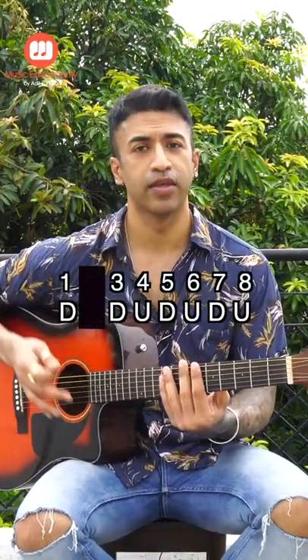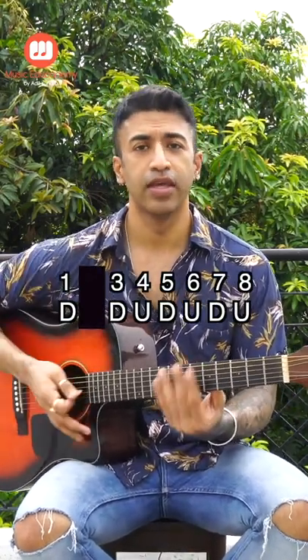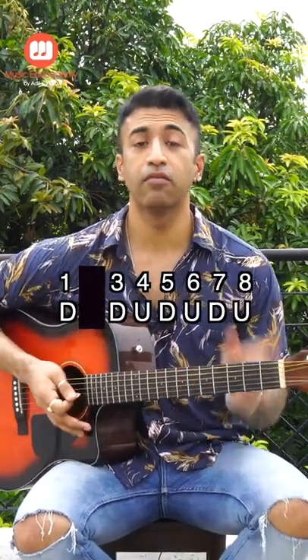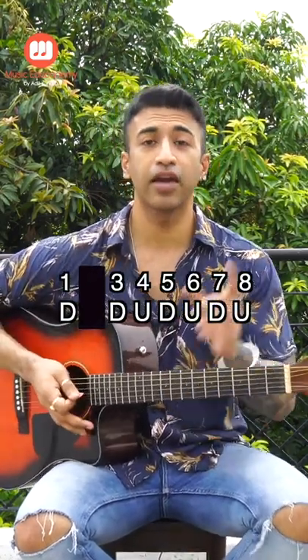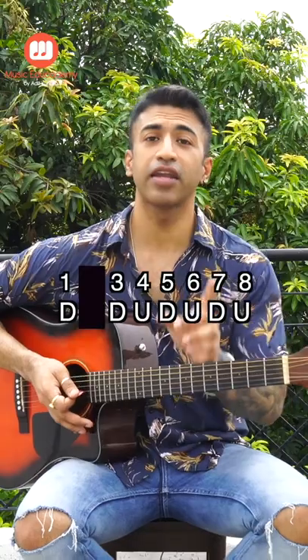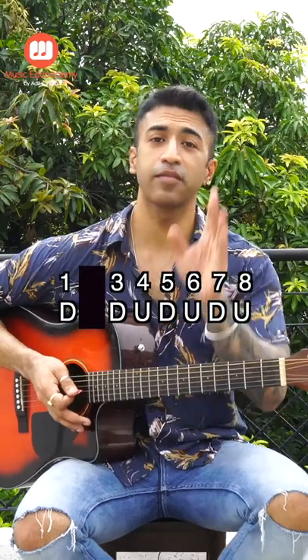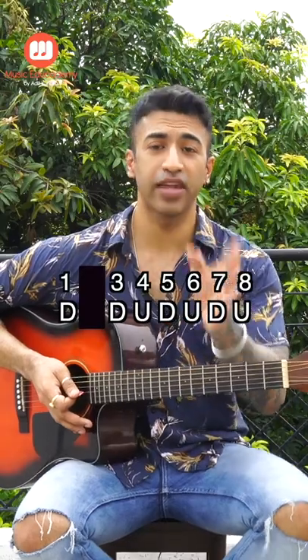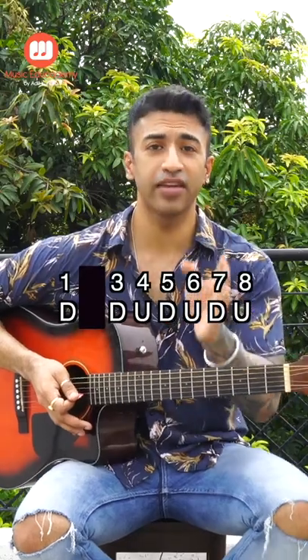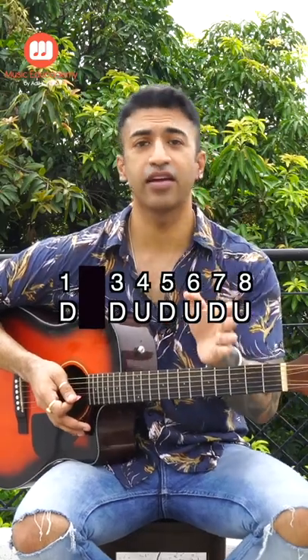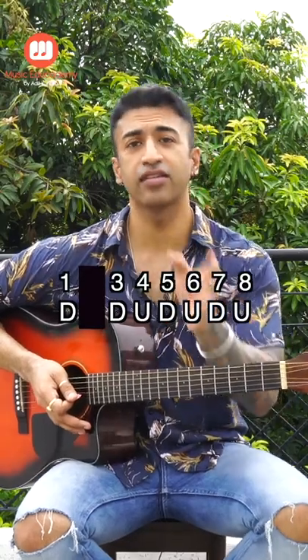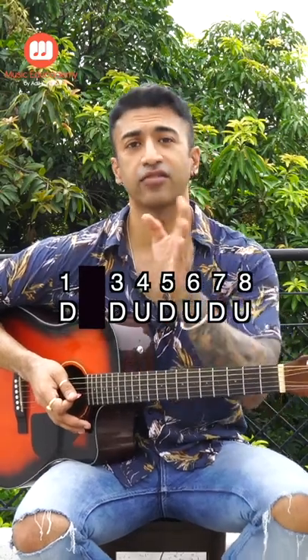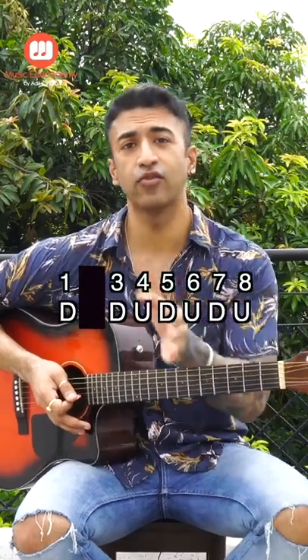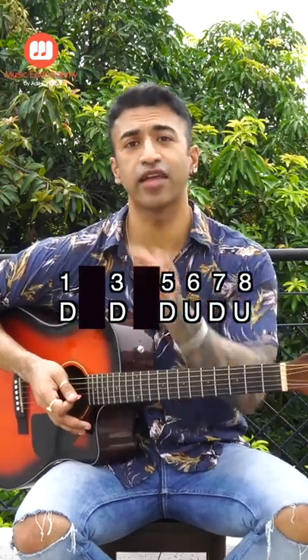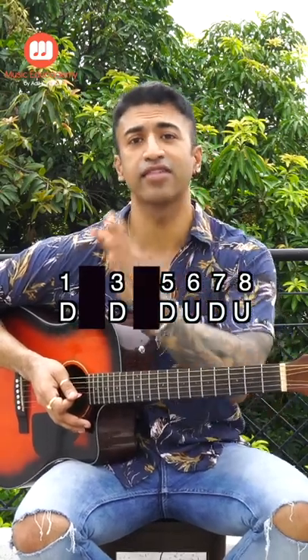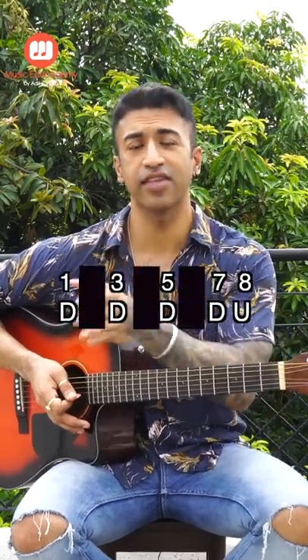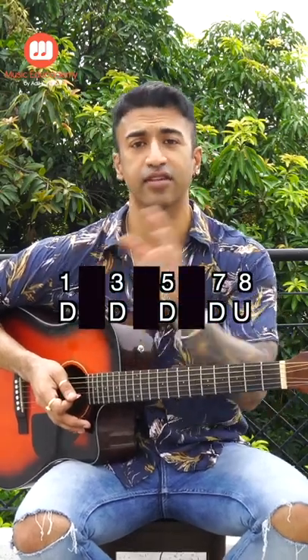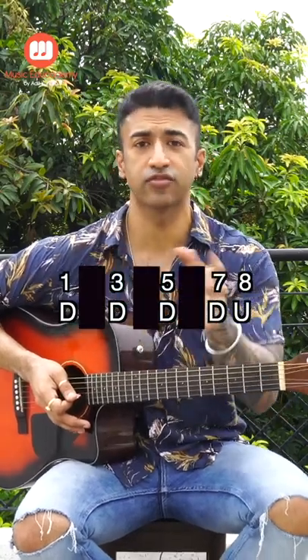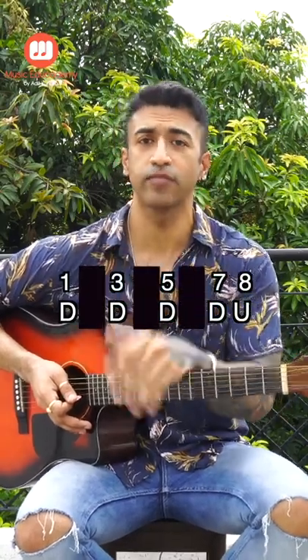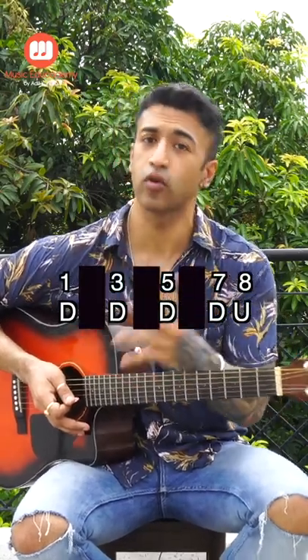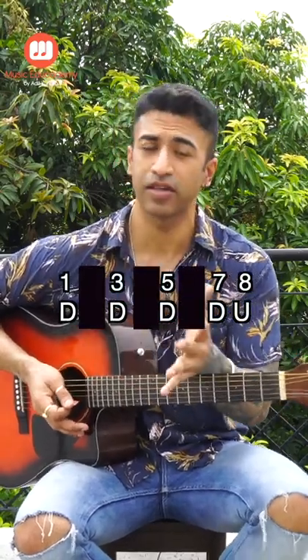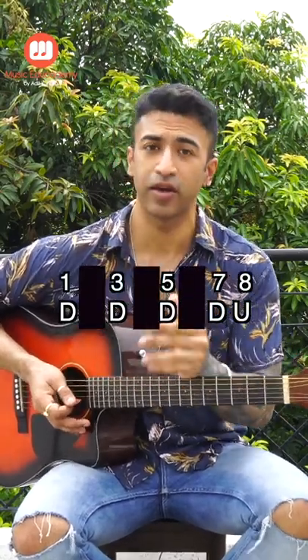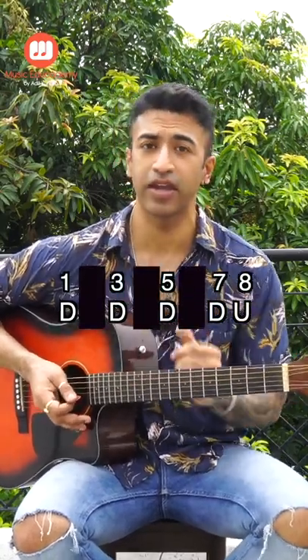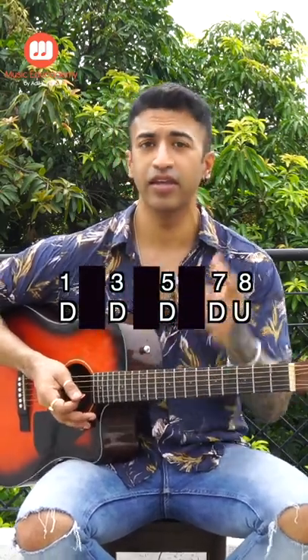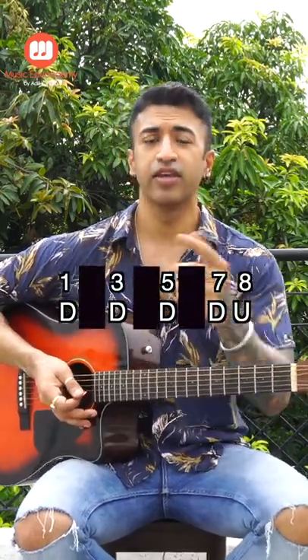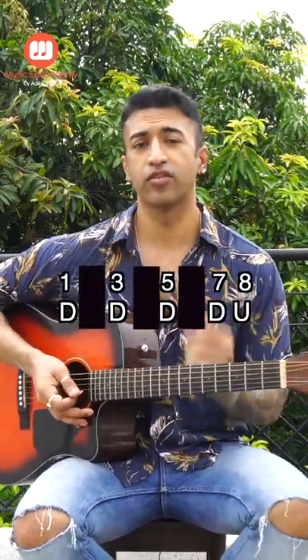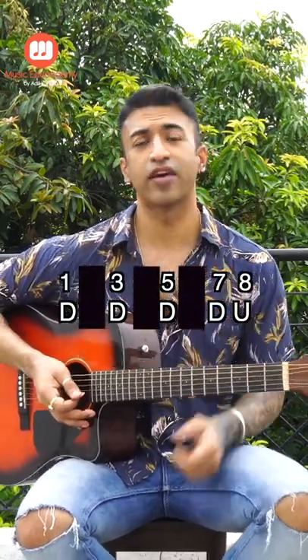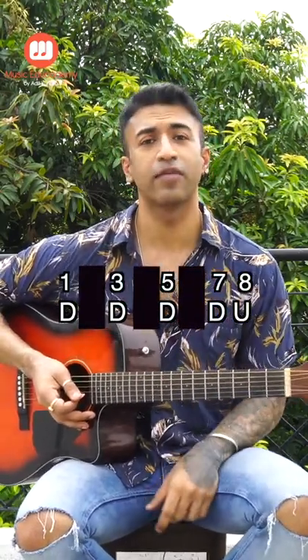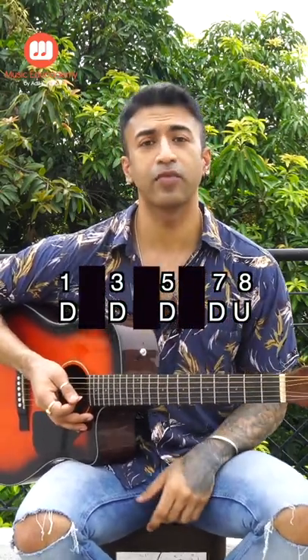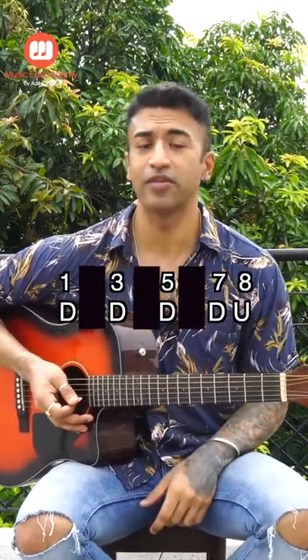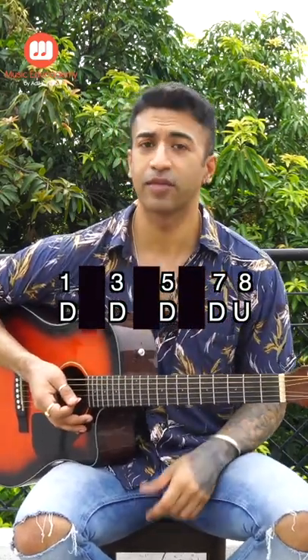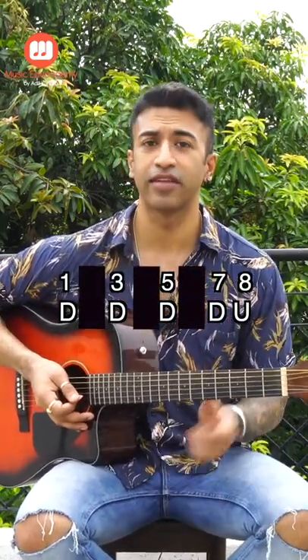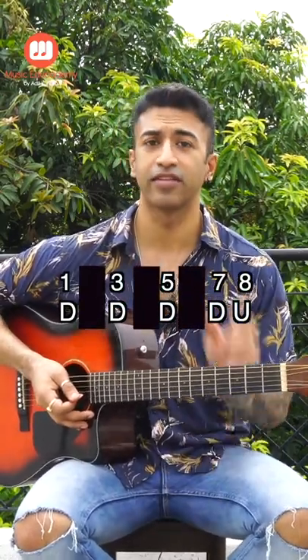Now we will skip the second, fourth, and sixth strums. So the final pattern will be something like this.